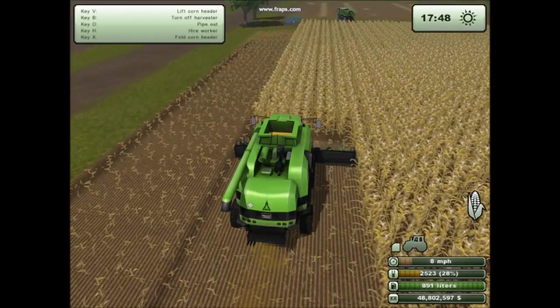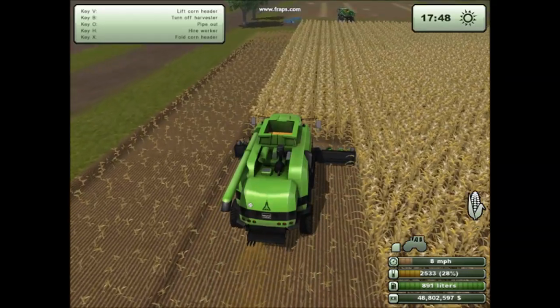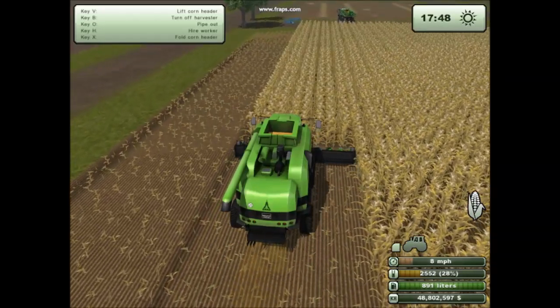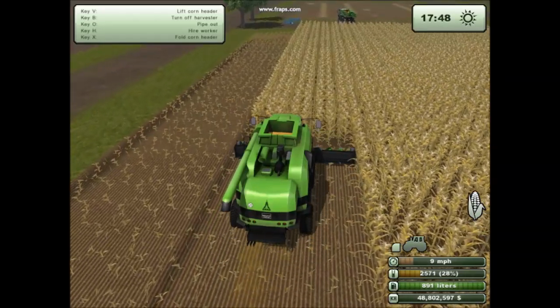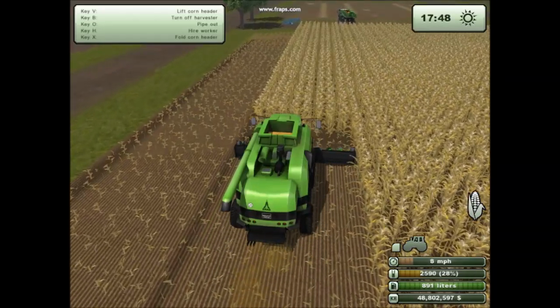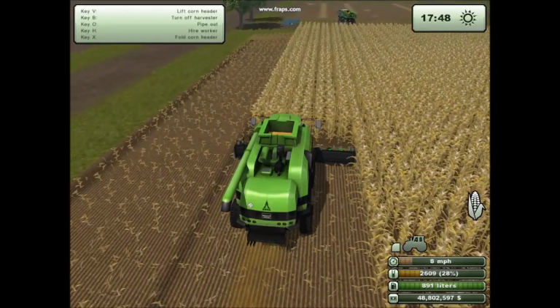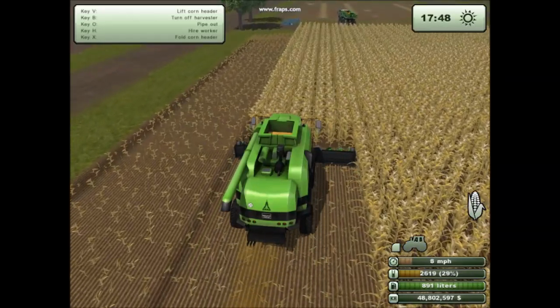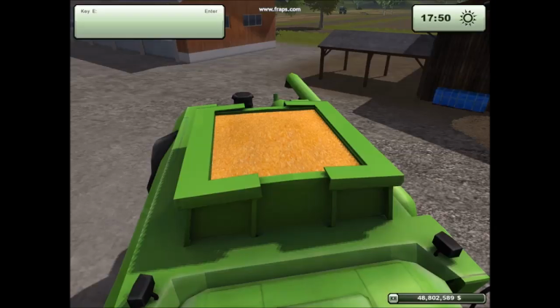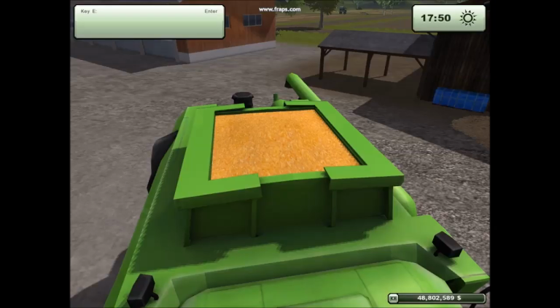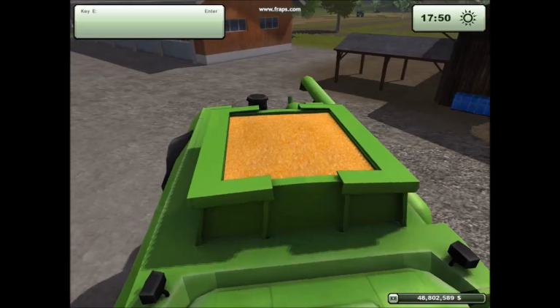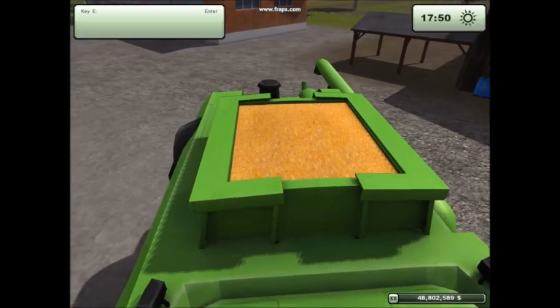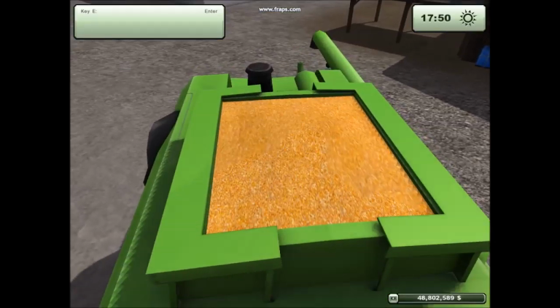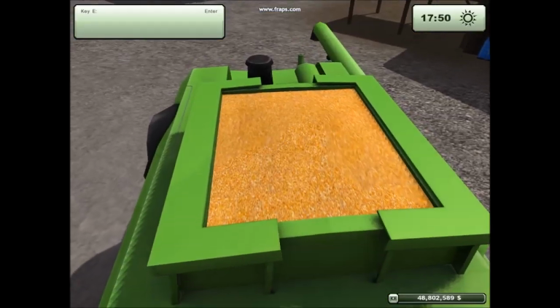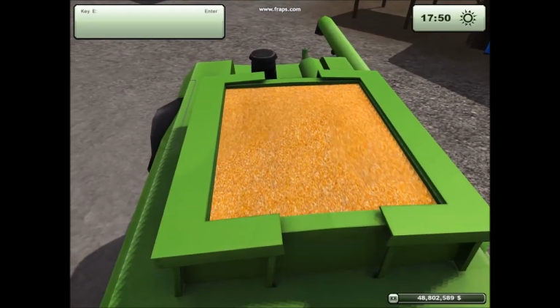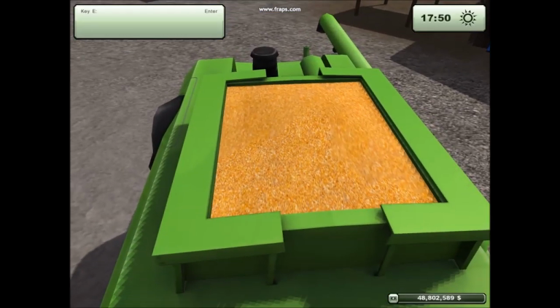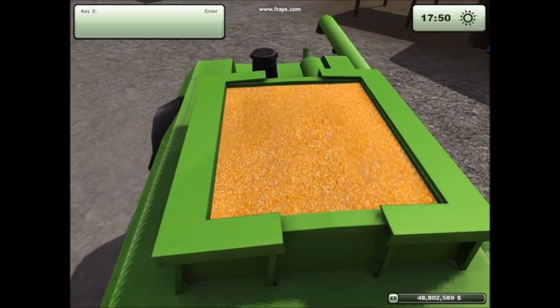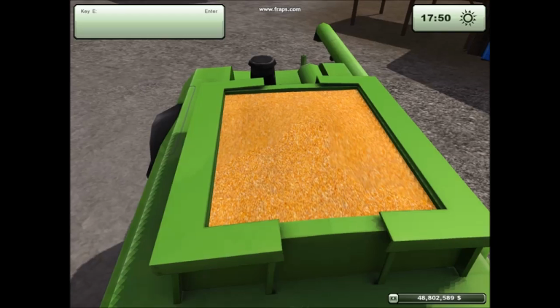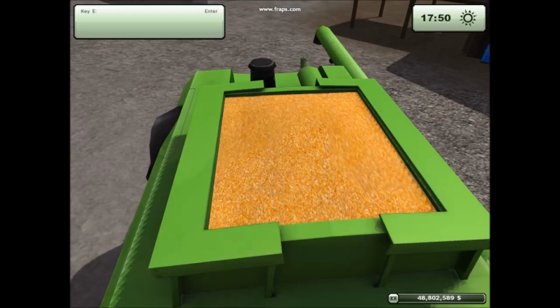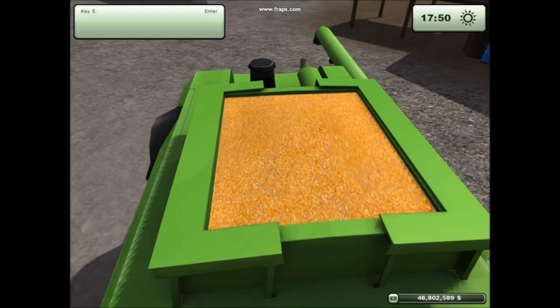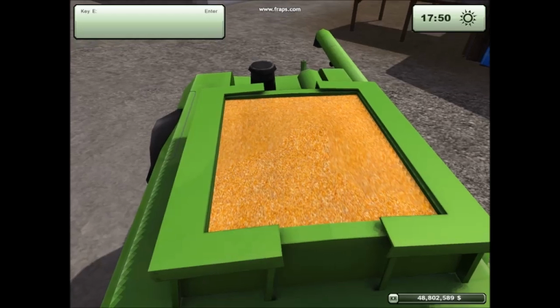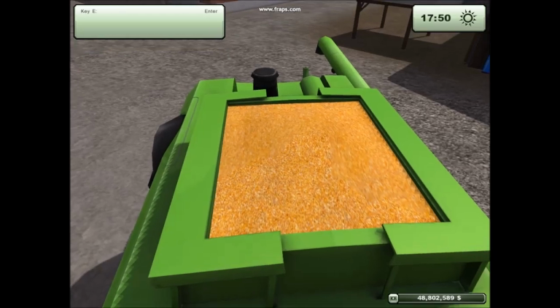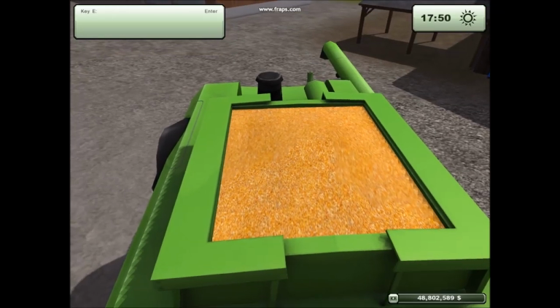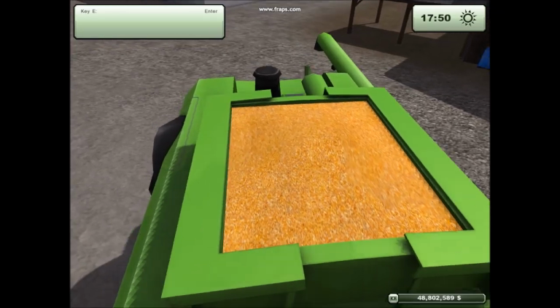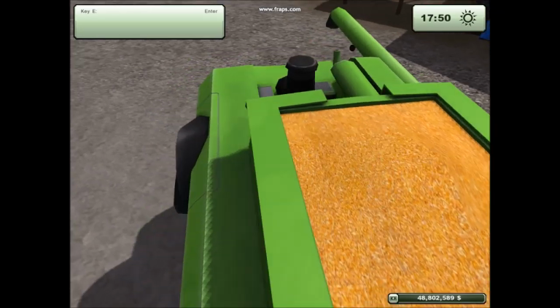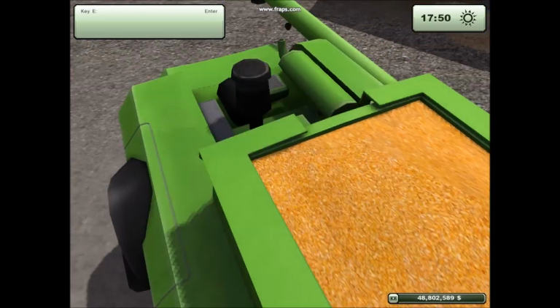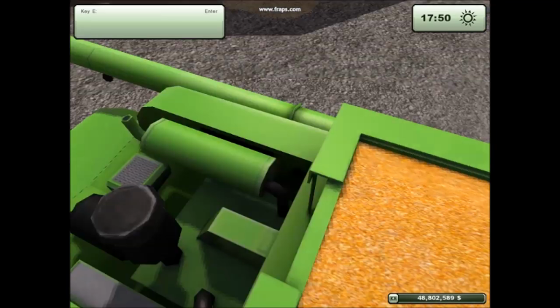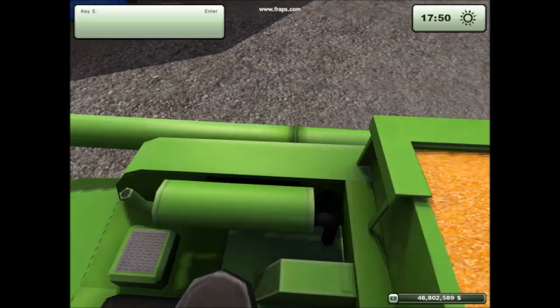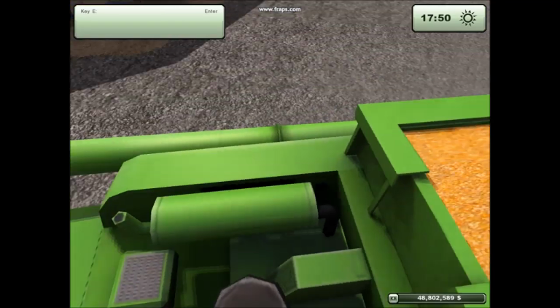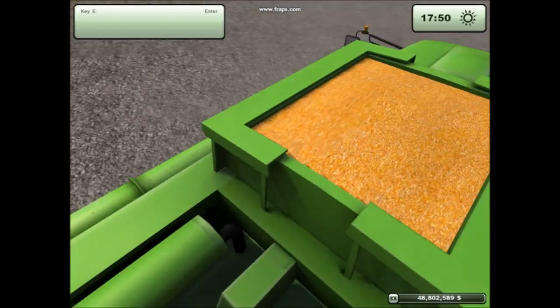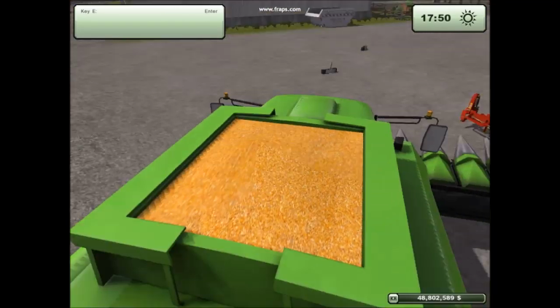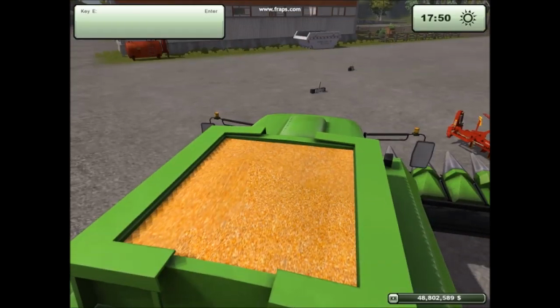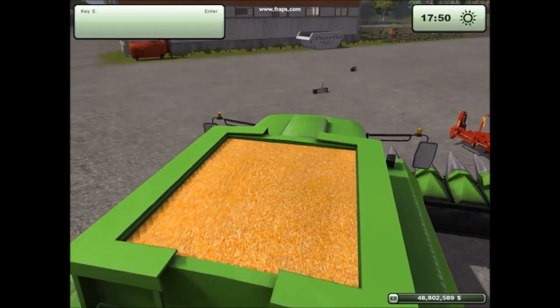Very, very nice. And this is it — it's full, it's harvested, and it's 100% capacity.